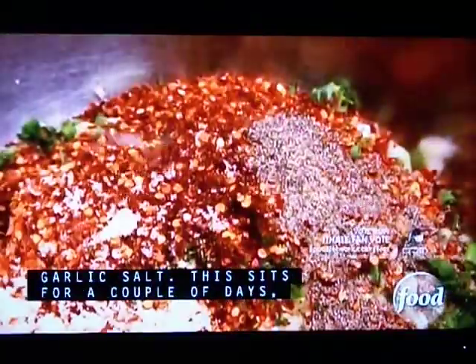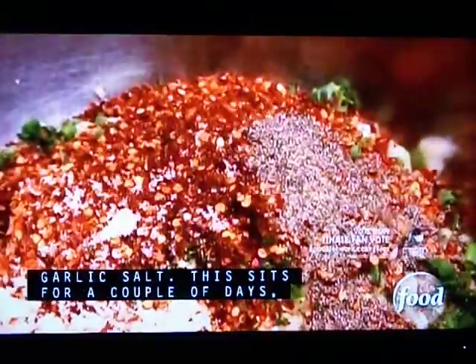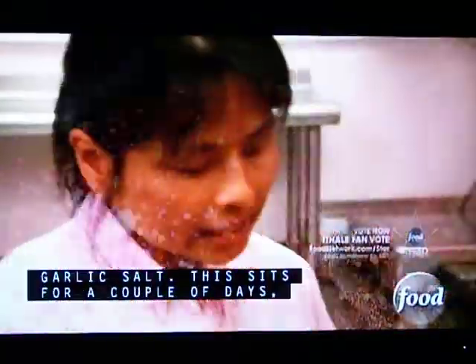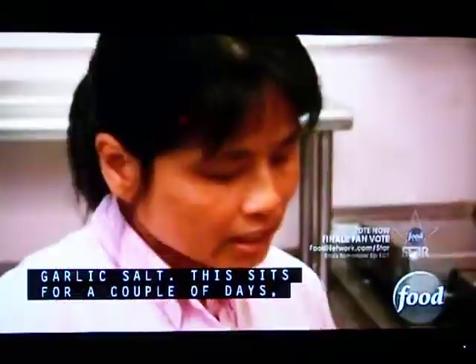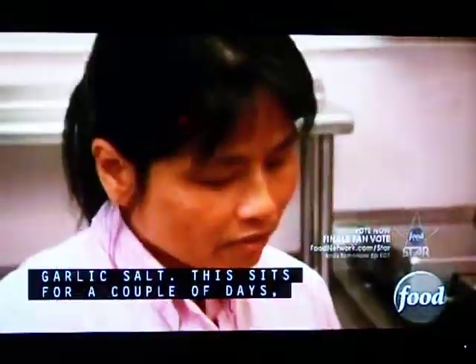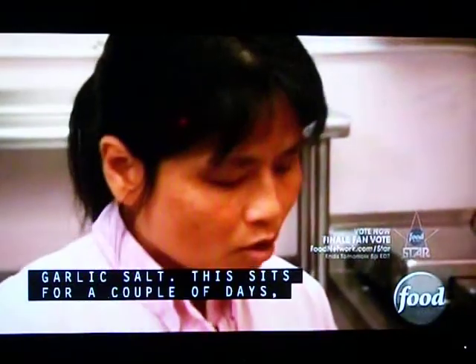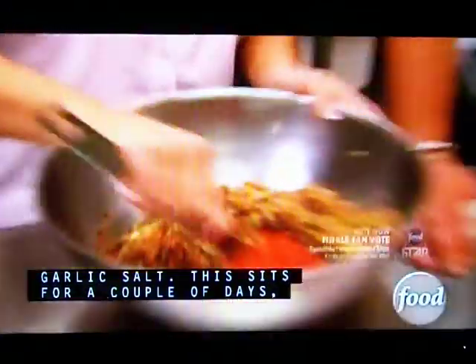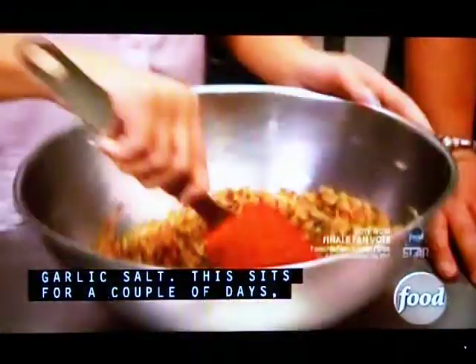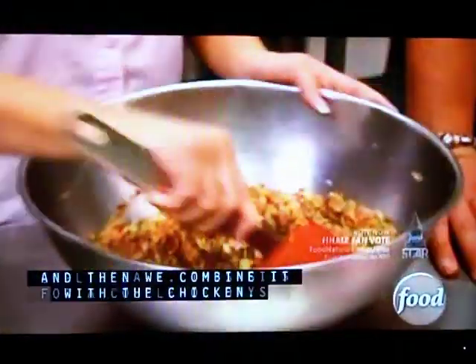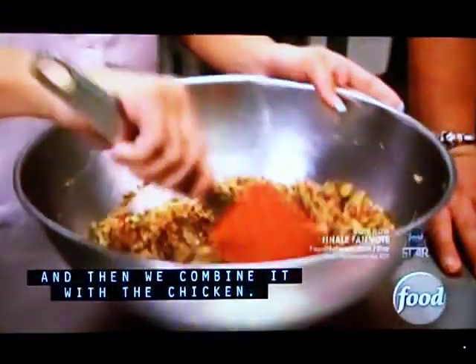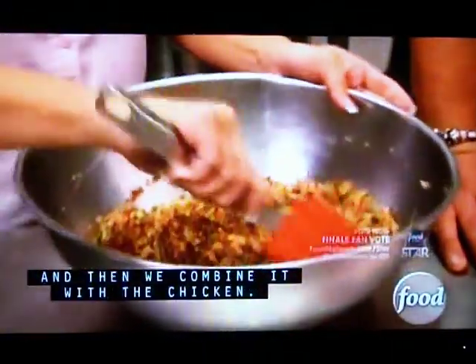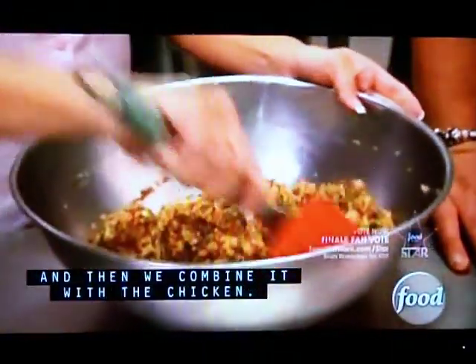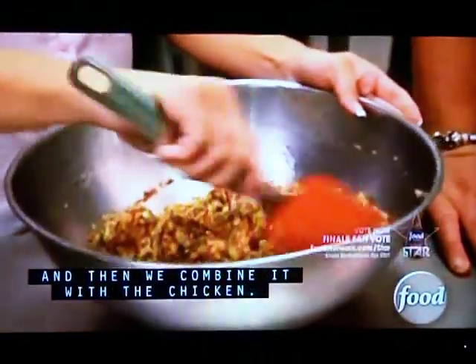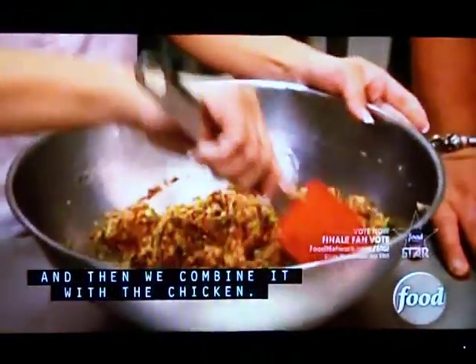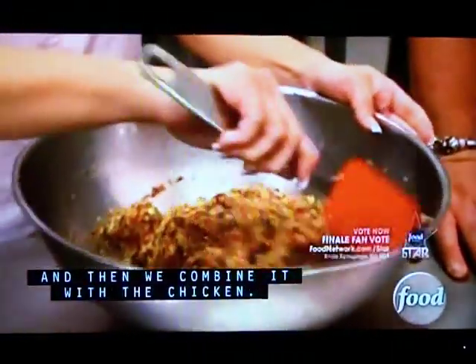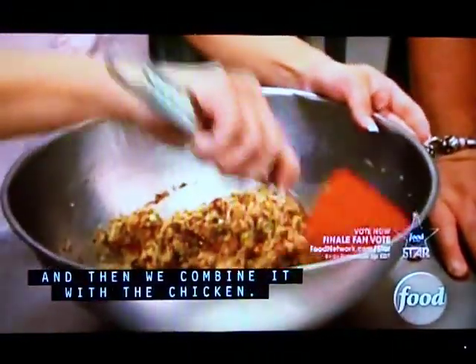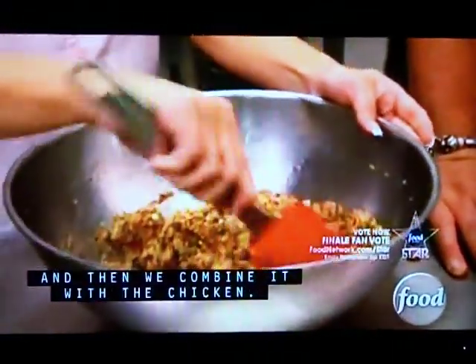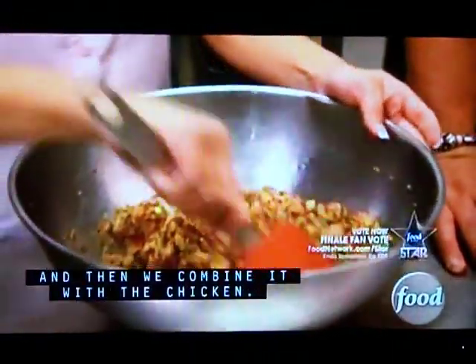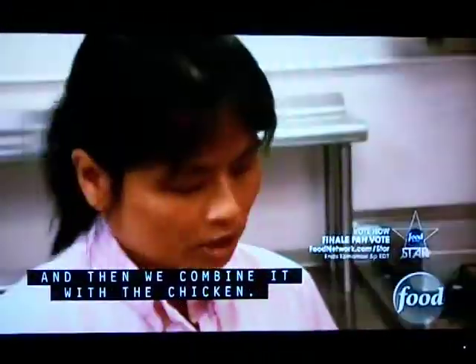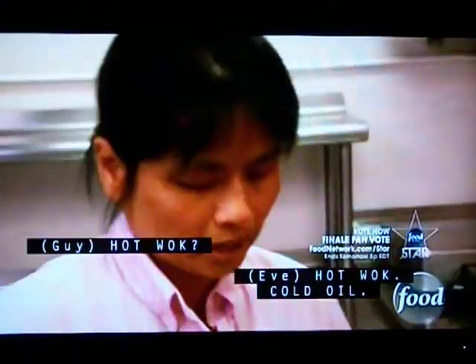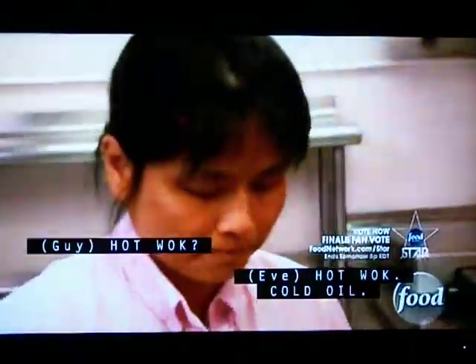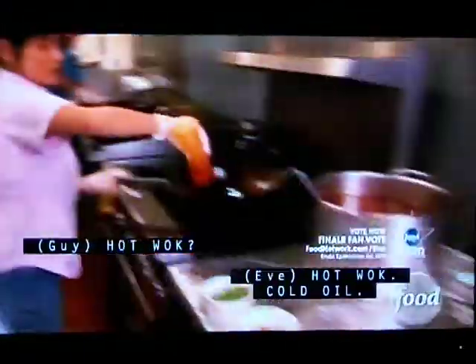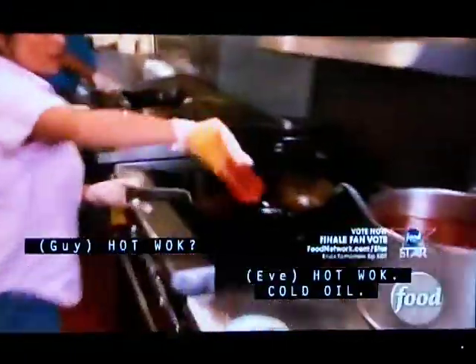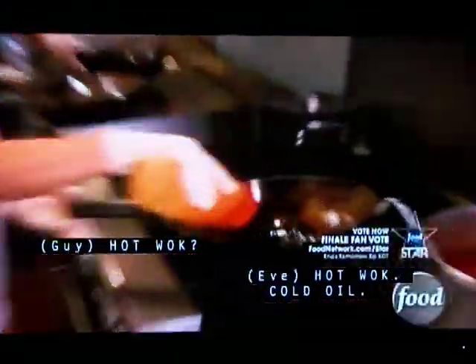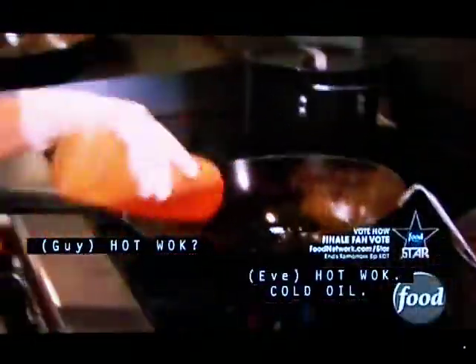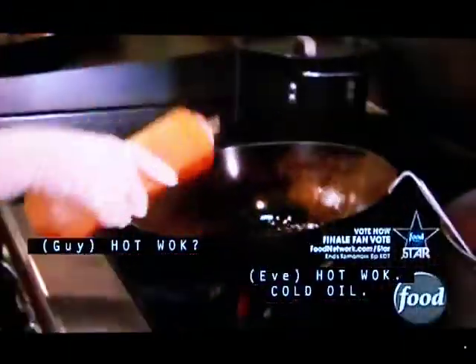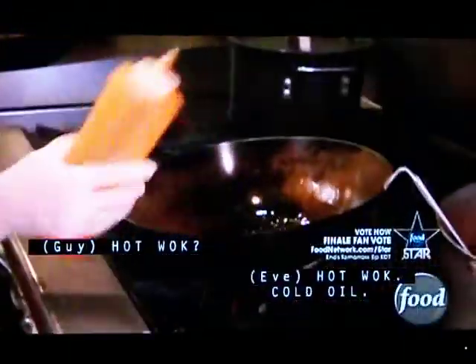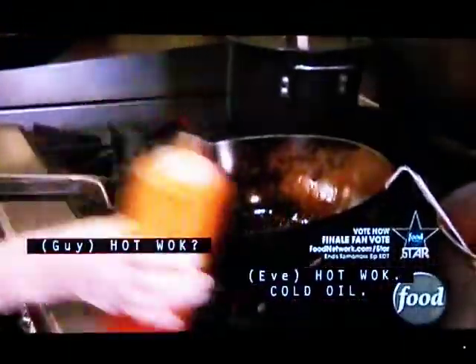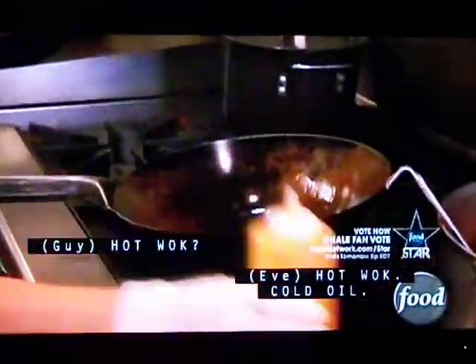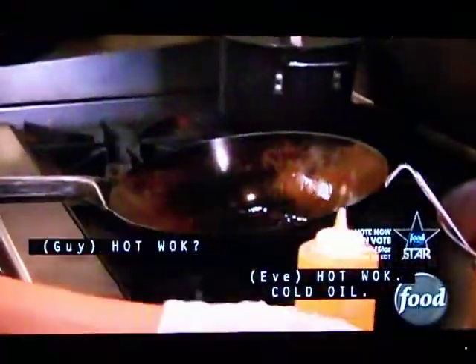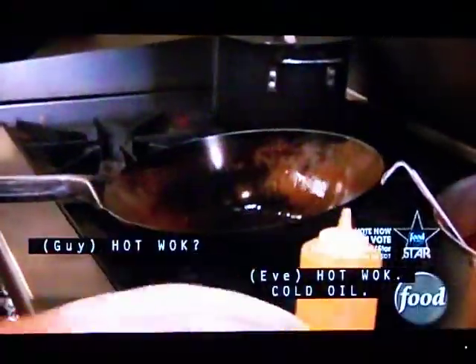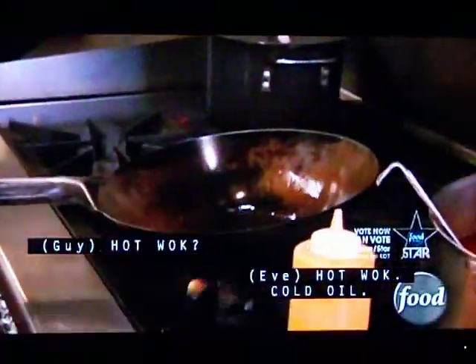This sits for a couple of days, and then we combine it with the chicken and hot water.